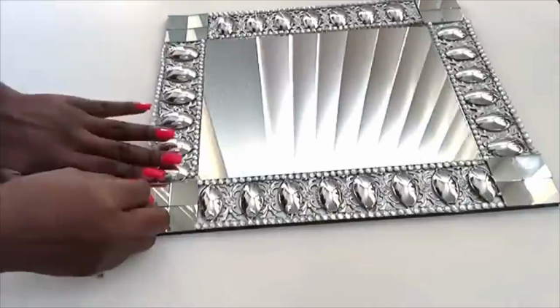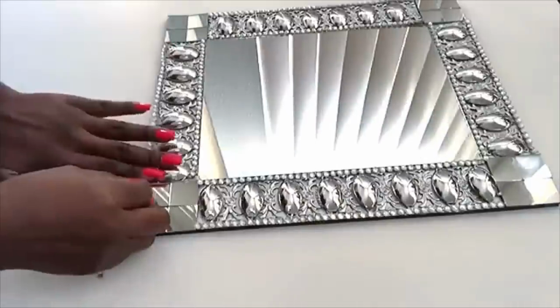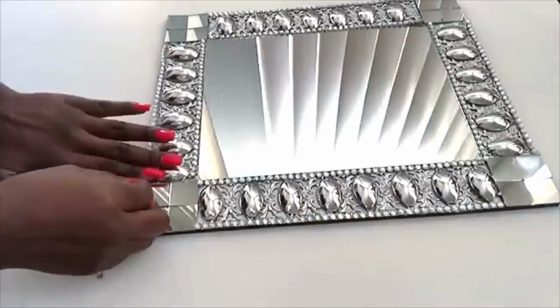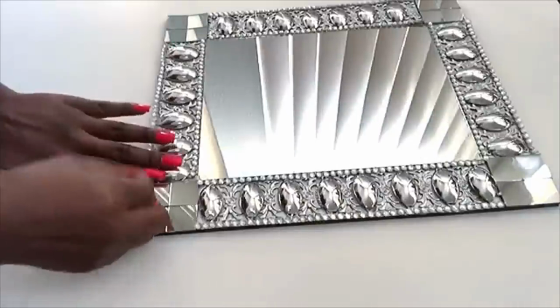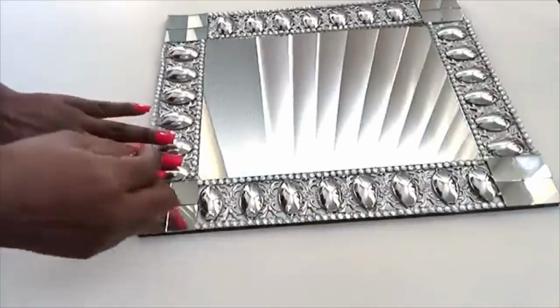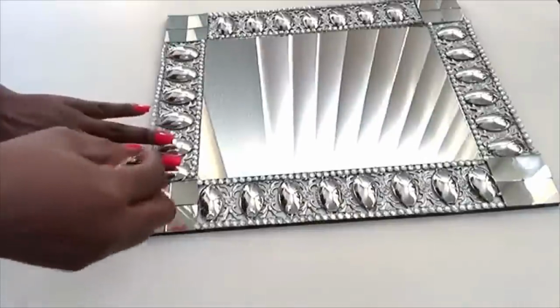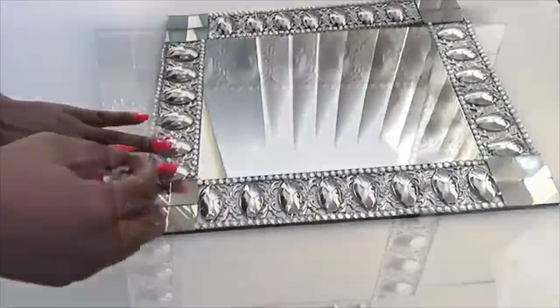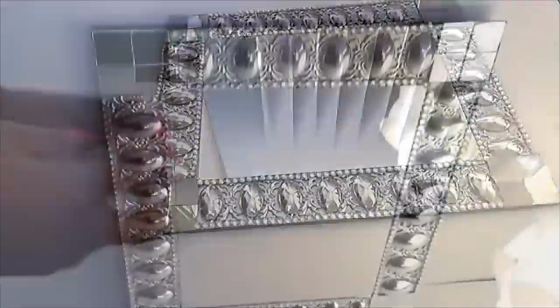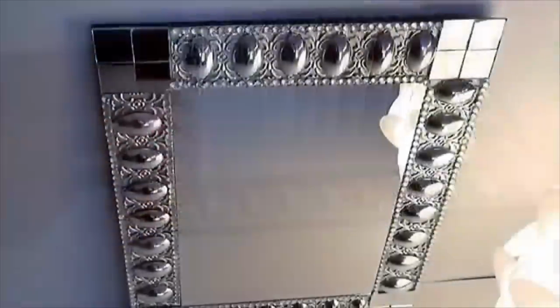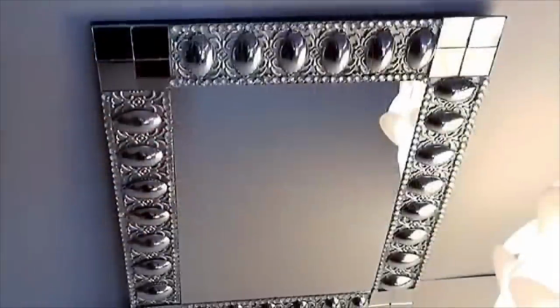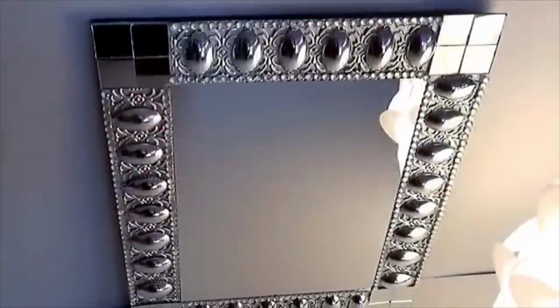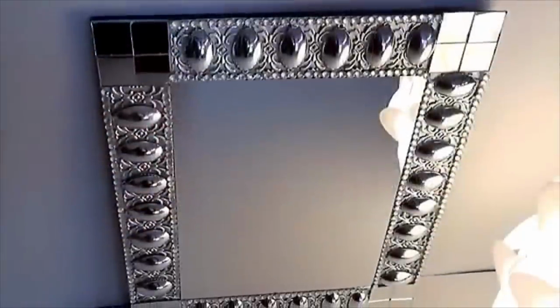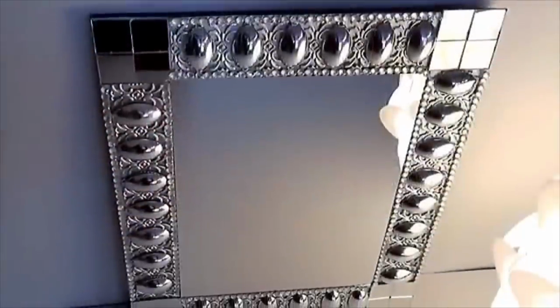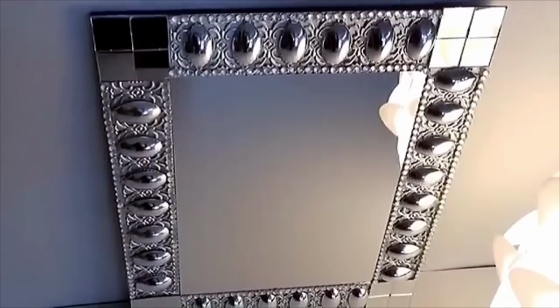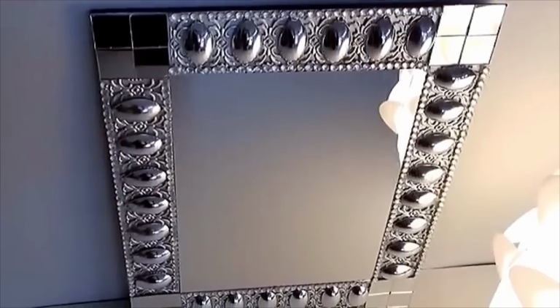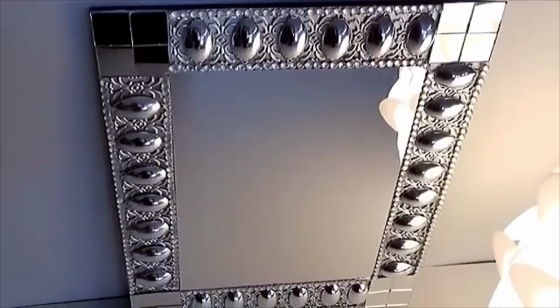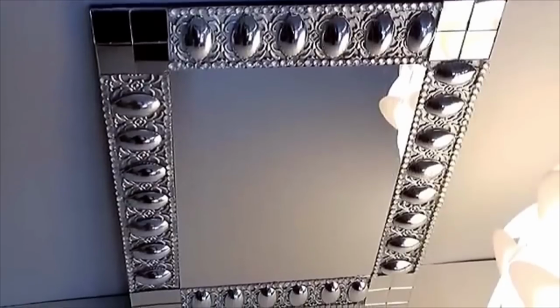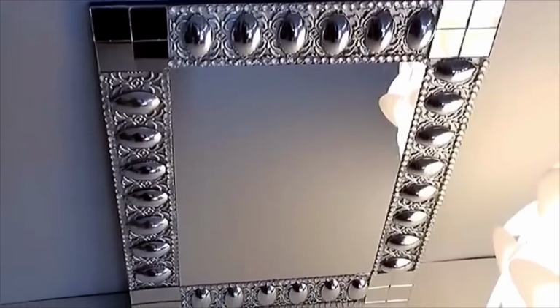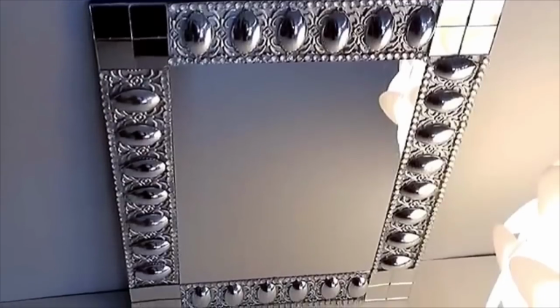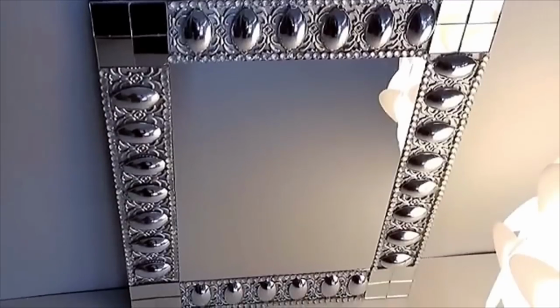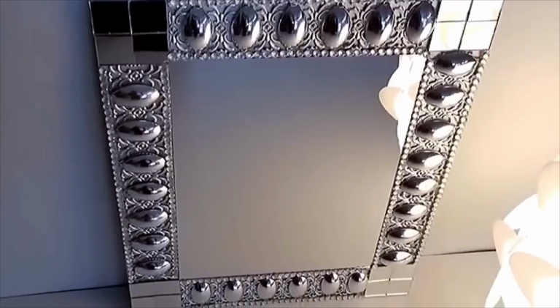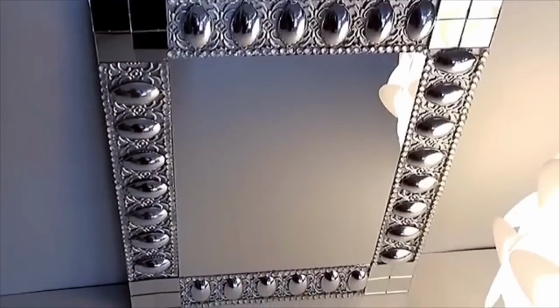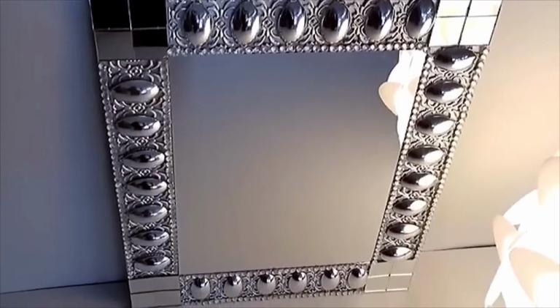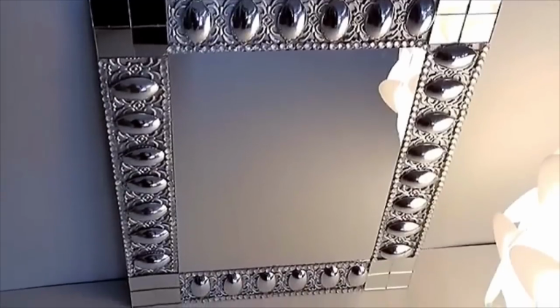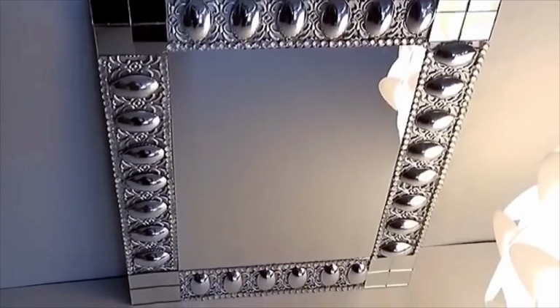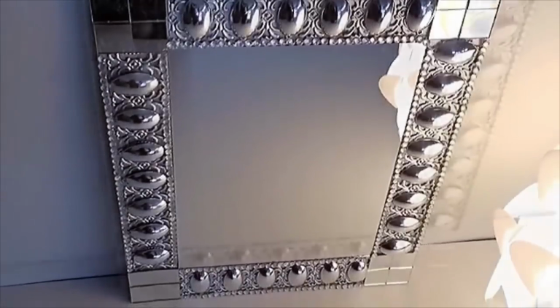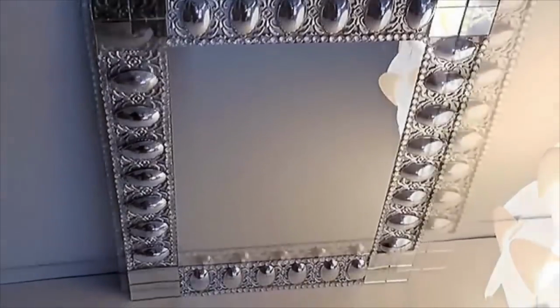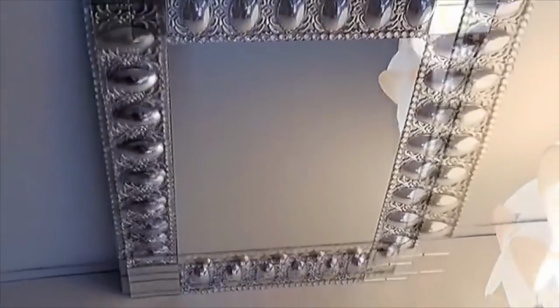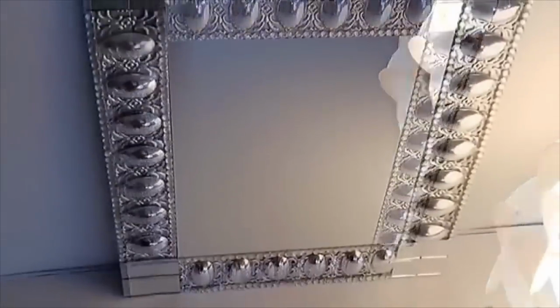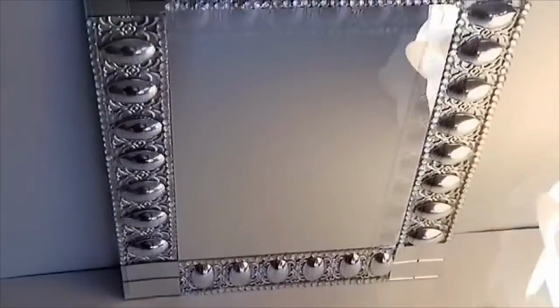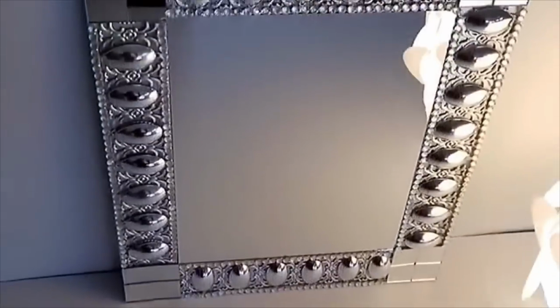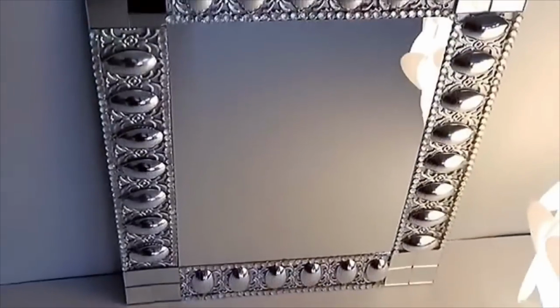I'll be finishing off the design with gems that come in a string that I got from Walmart. The detailing from the trim added texture to the mirror, and I love the way it turned out.